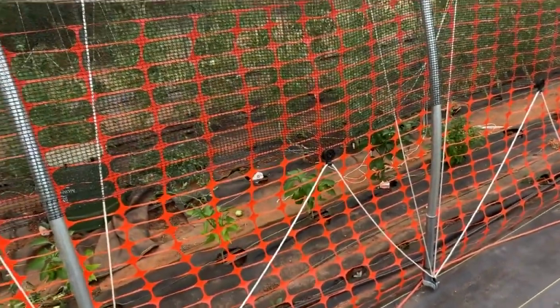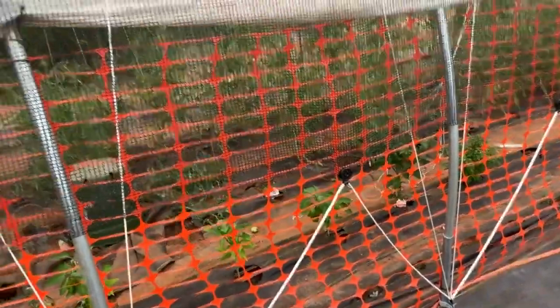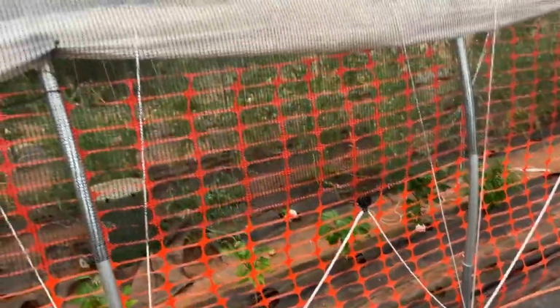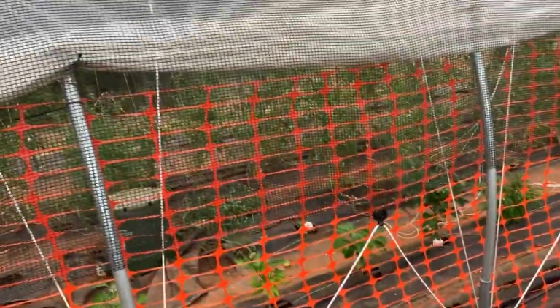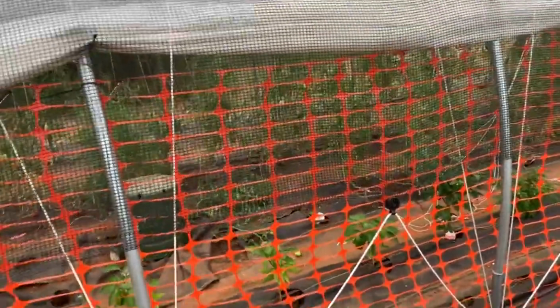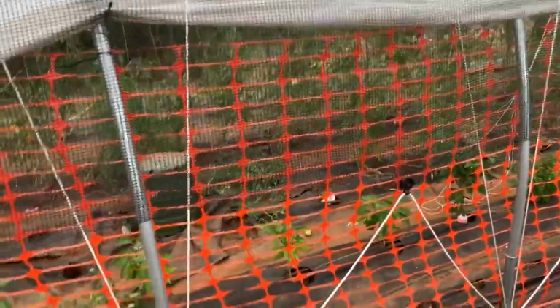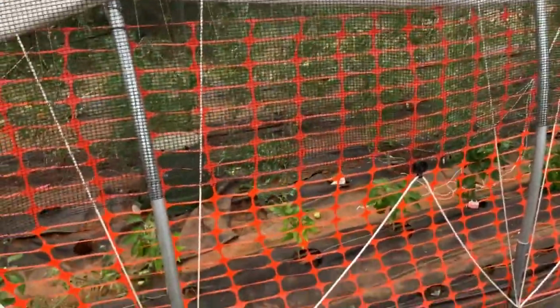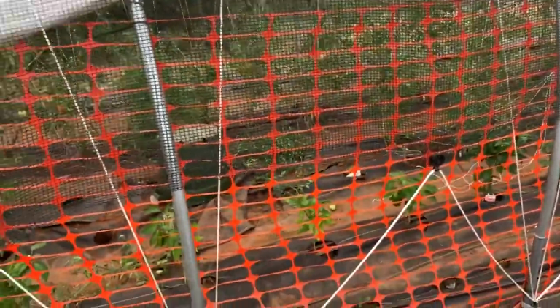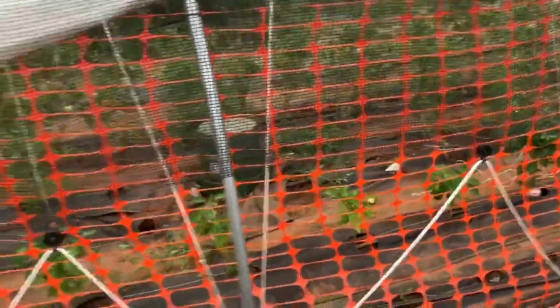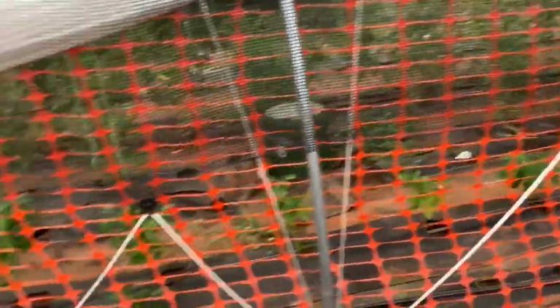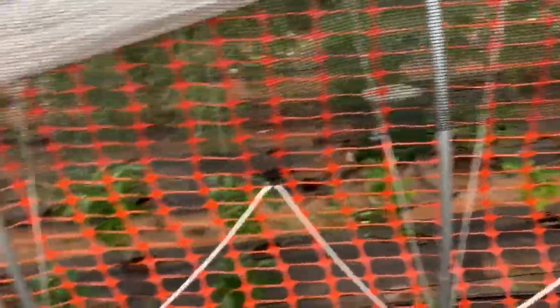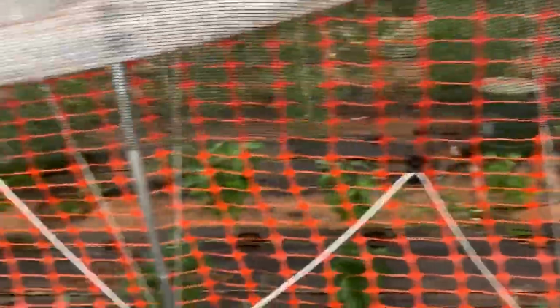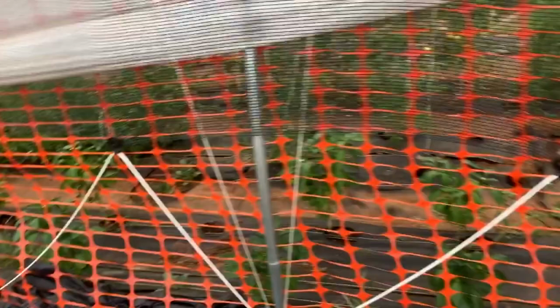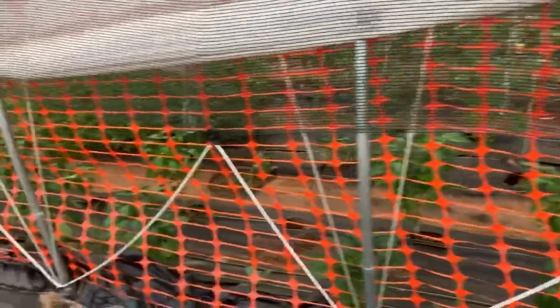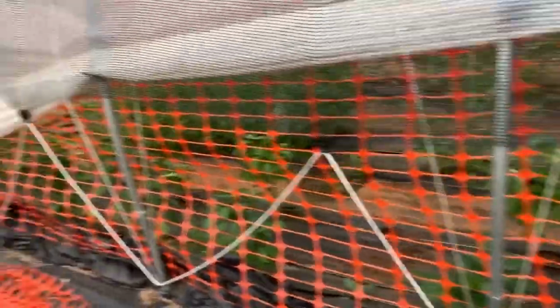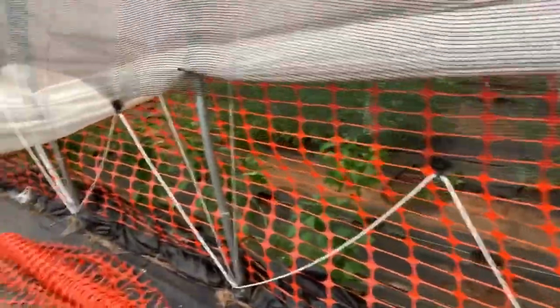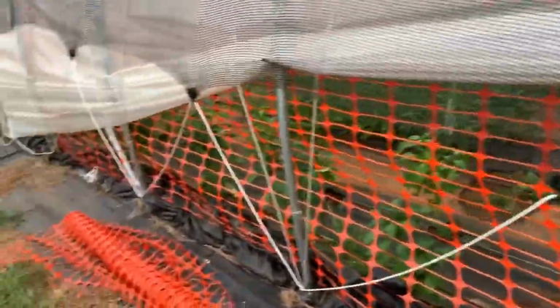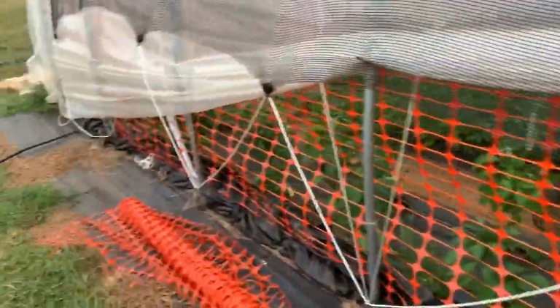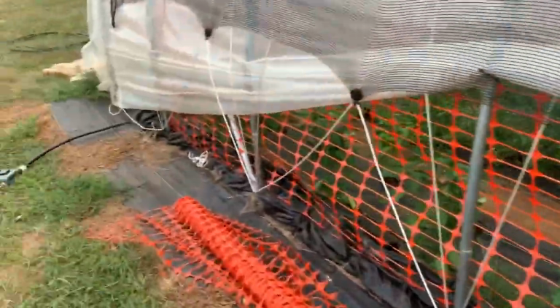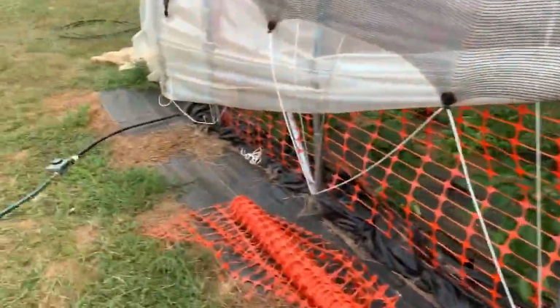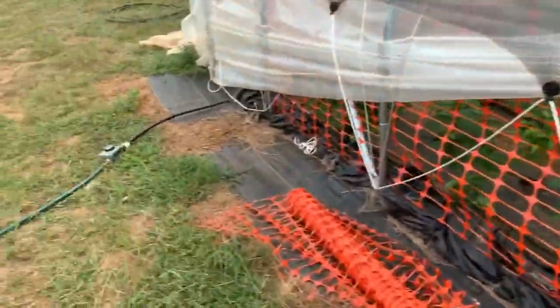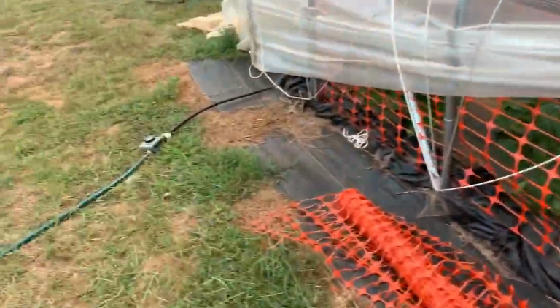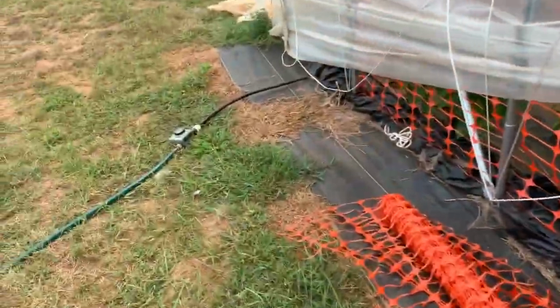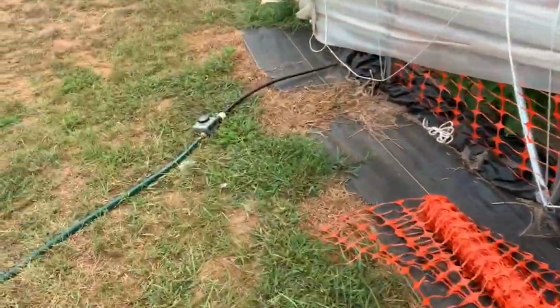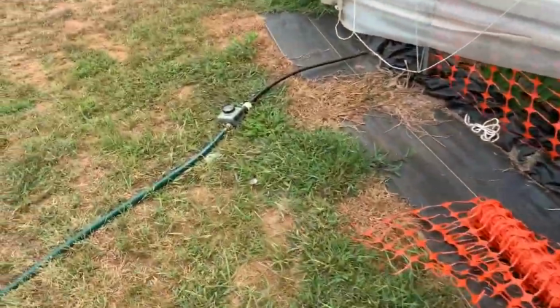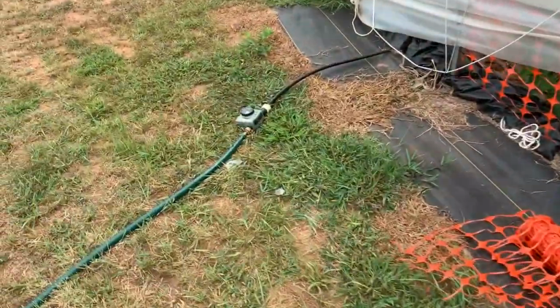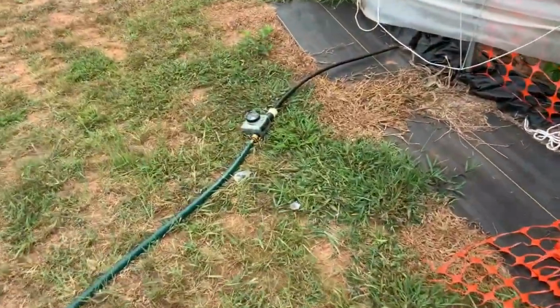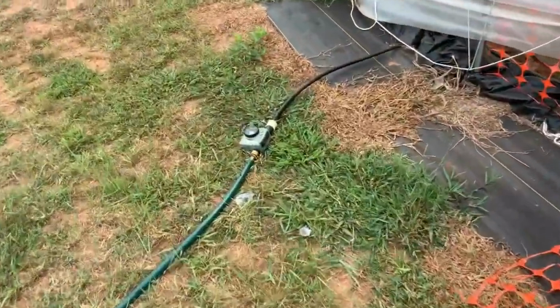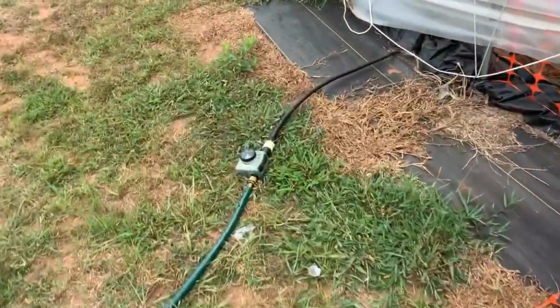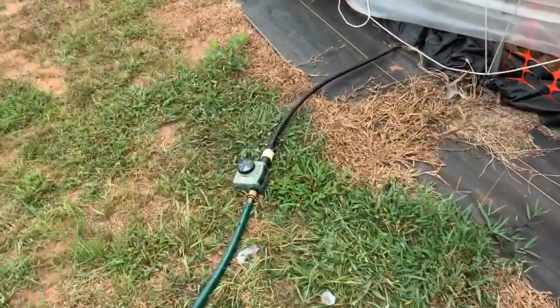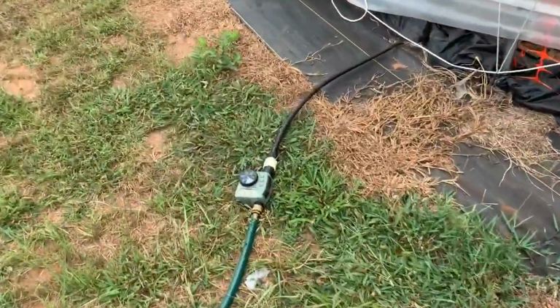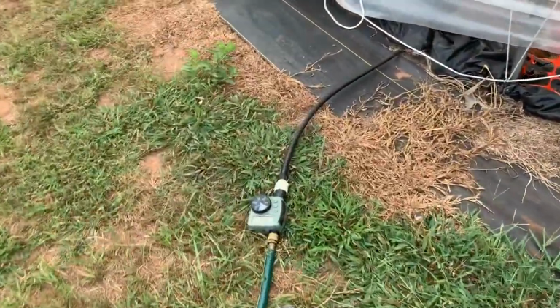Still got to do the other side, which we'll try to get to this week, and let's get the irrigation on.